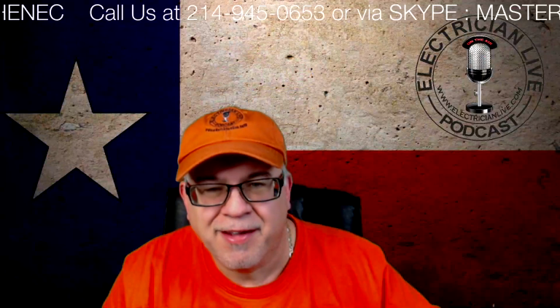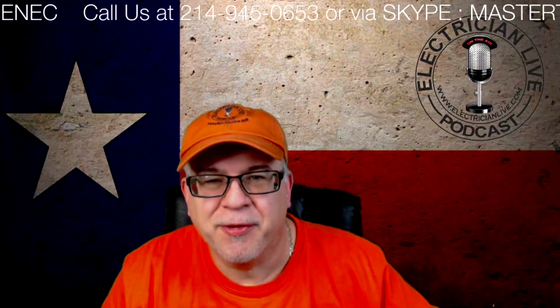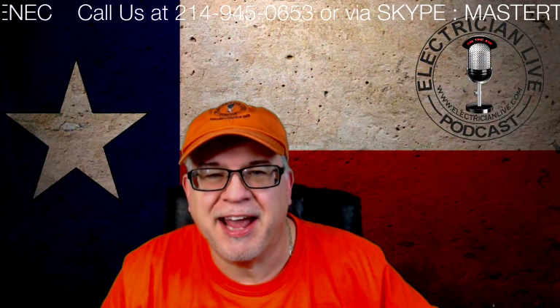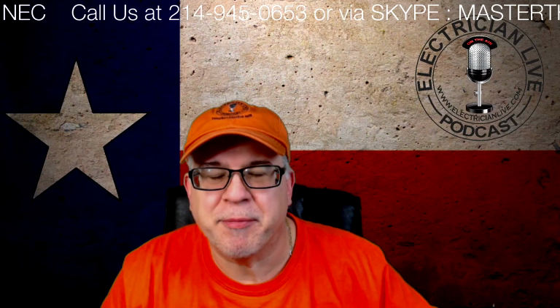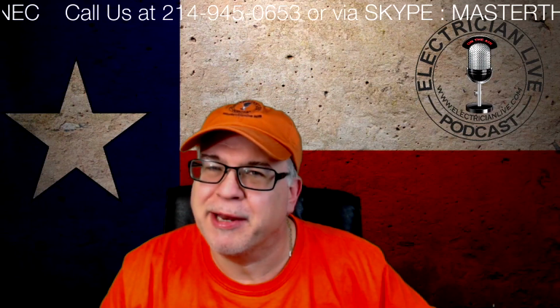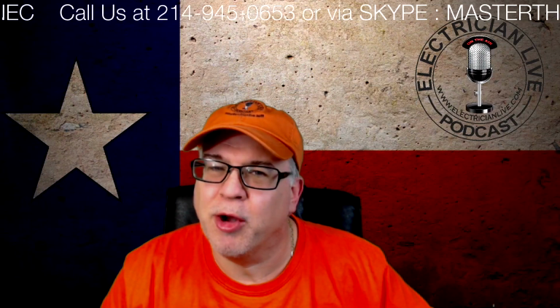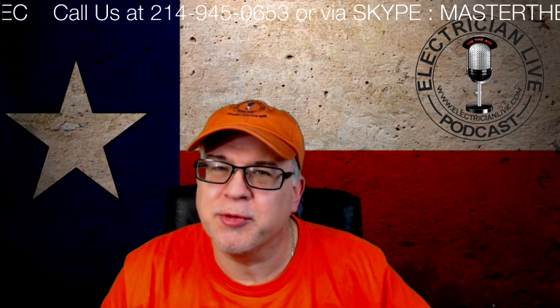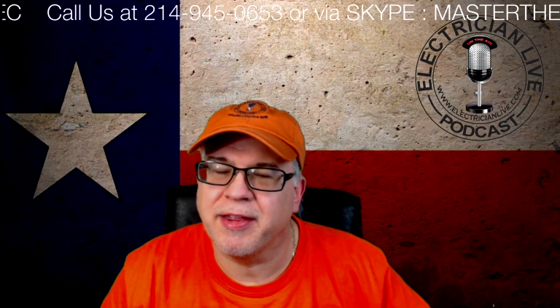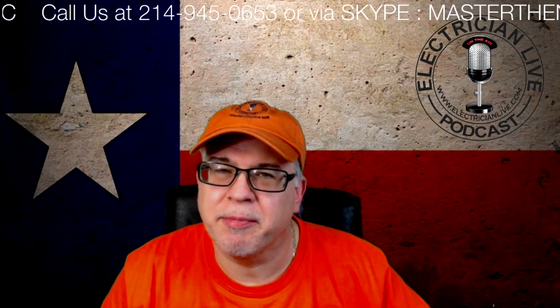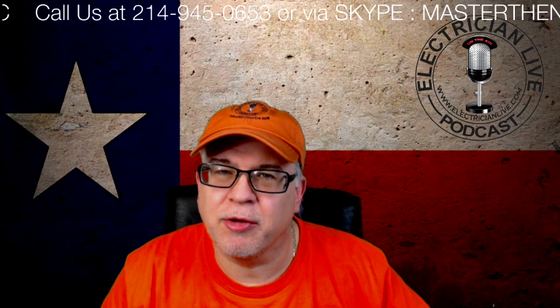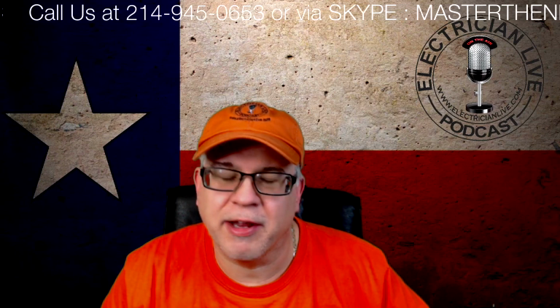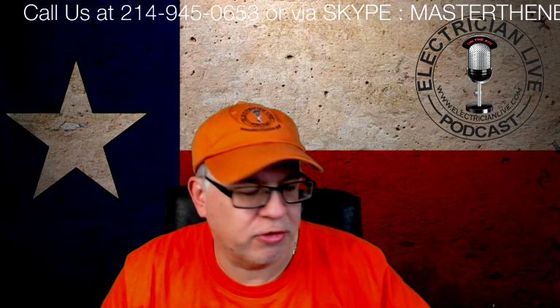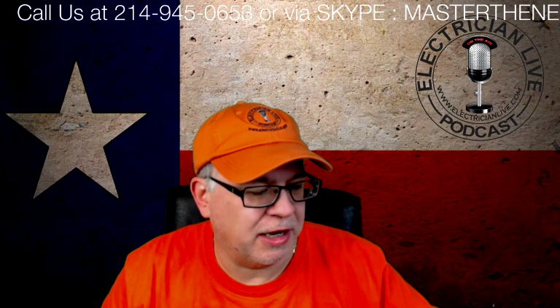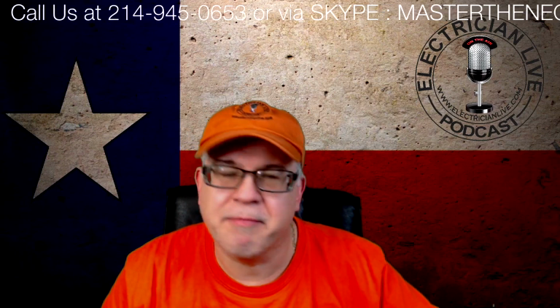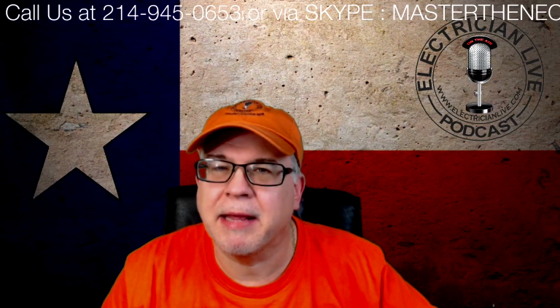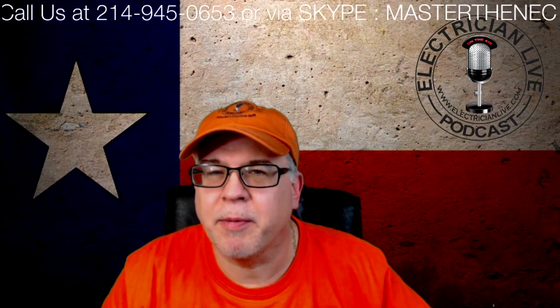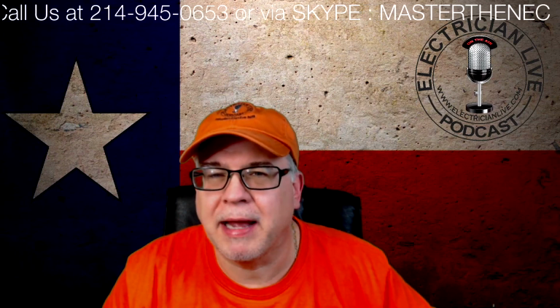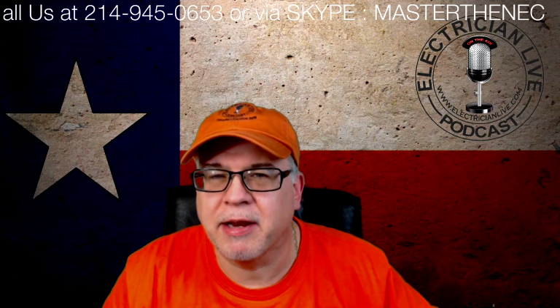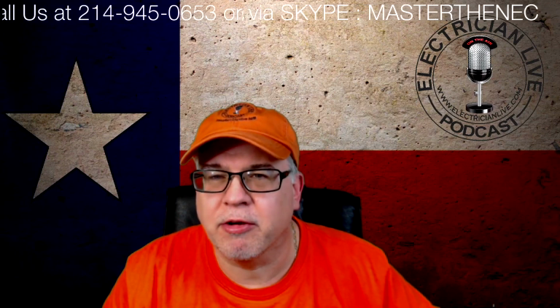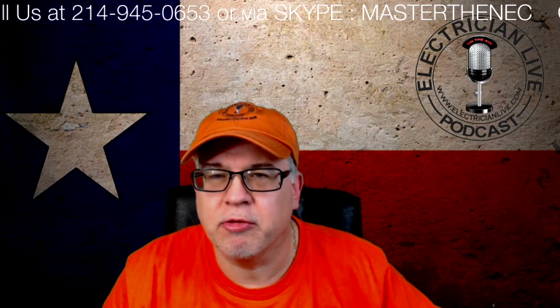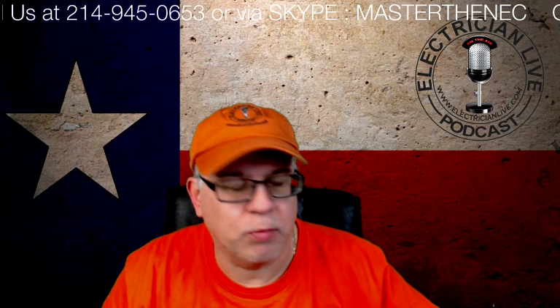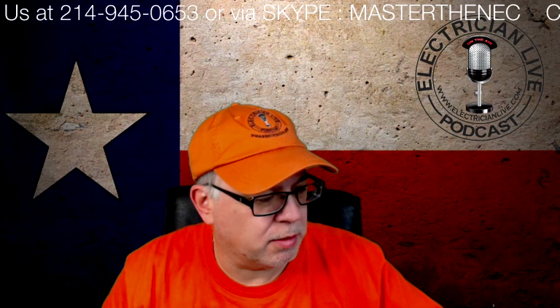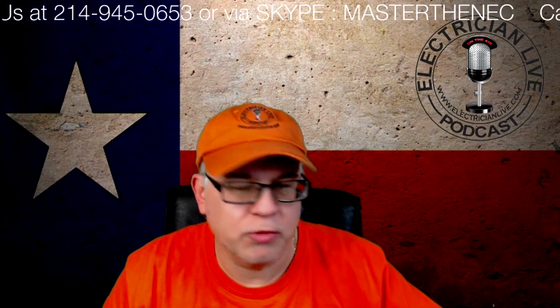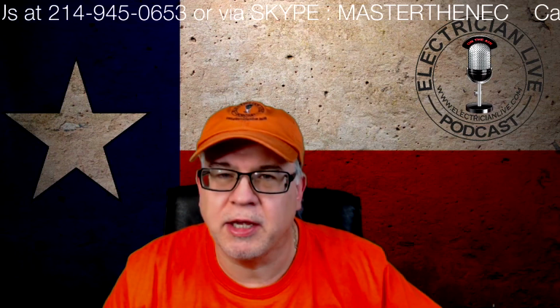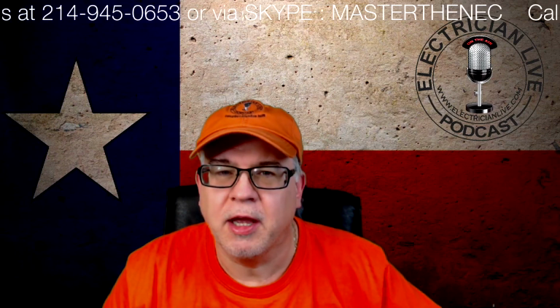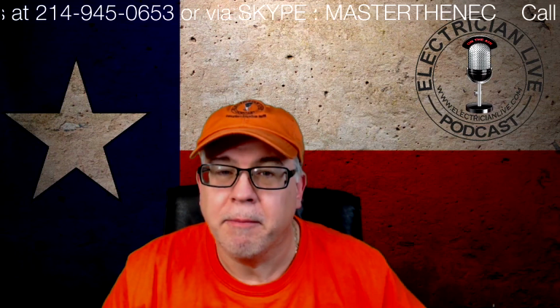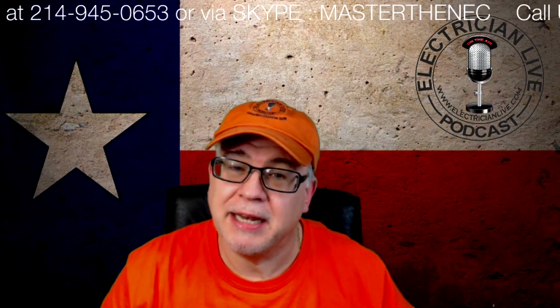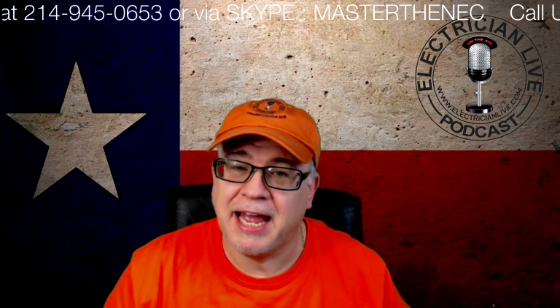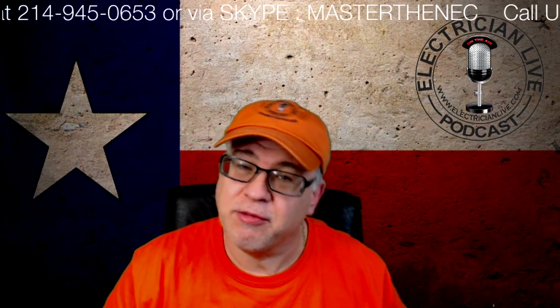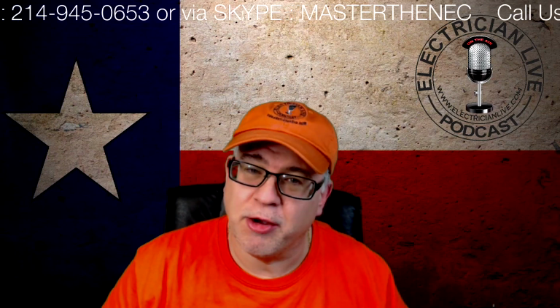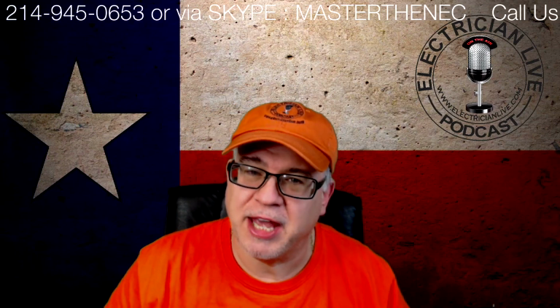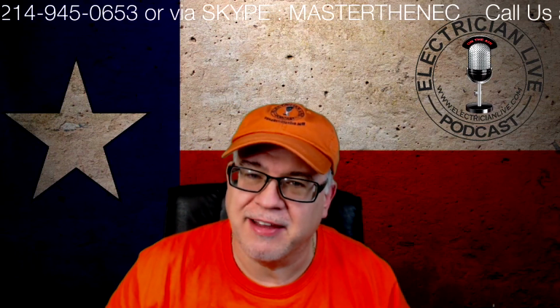Hey everybody, welcome to another episode of Electrician Live. My name is Paul Avenatti, your host, and welcome to the podcast videocast.